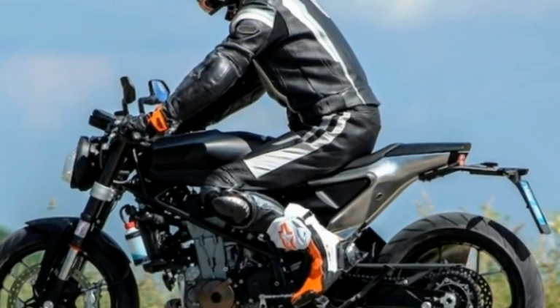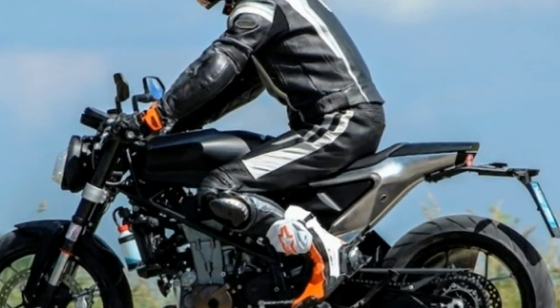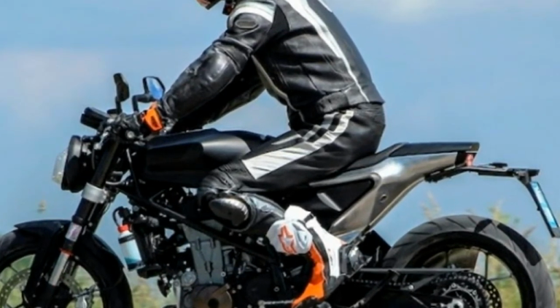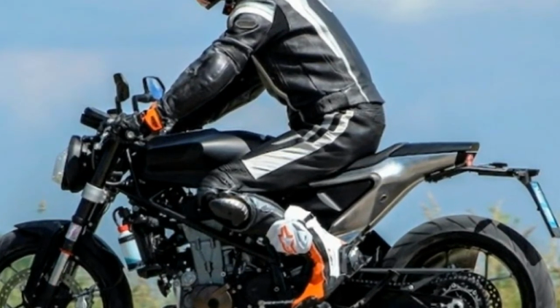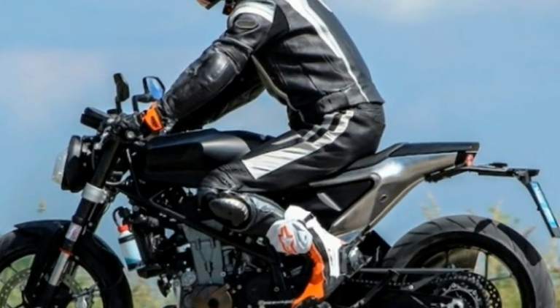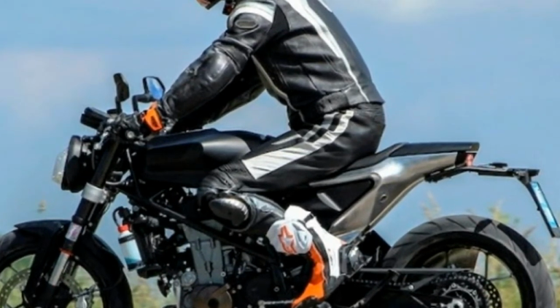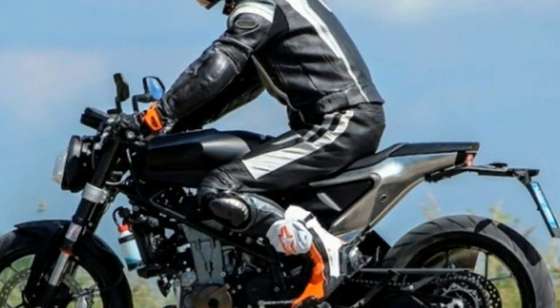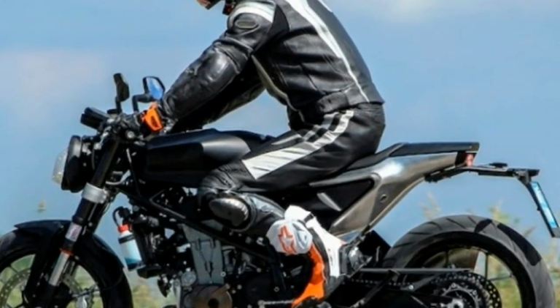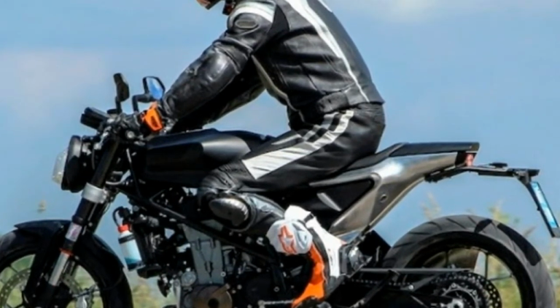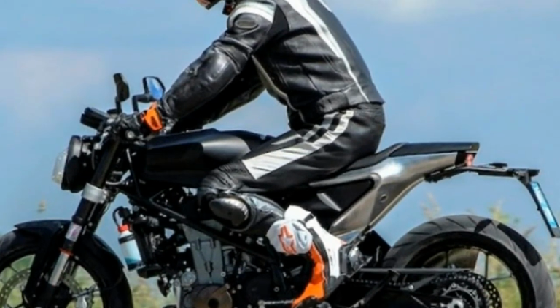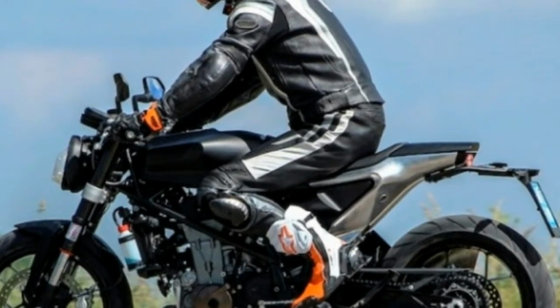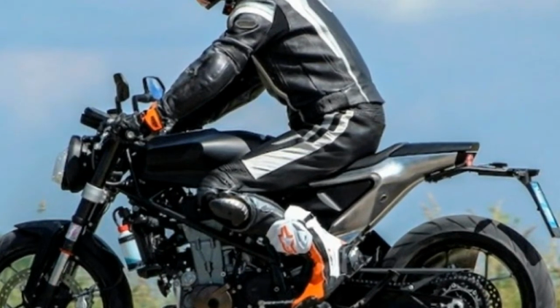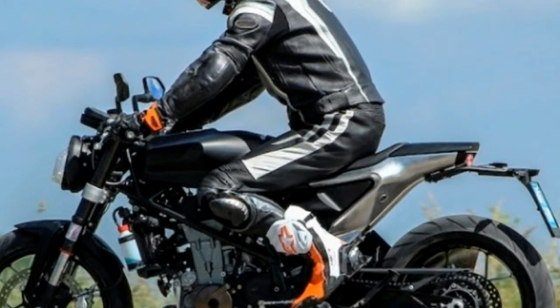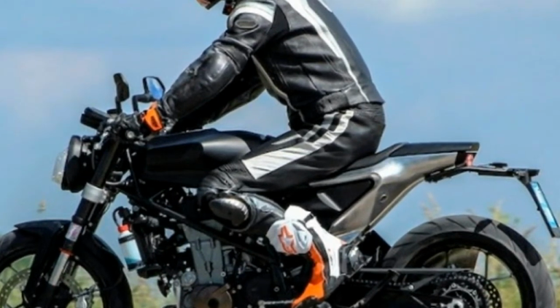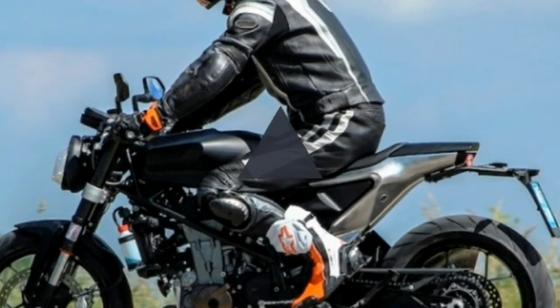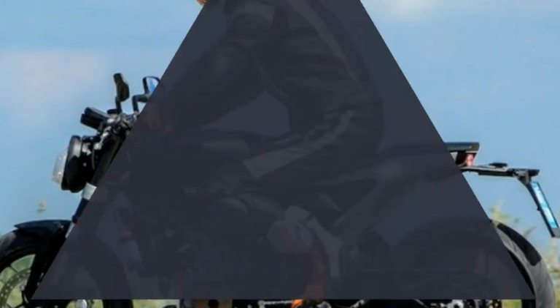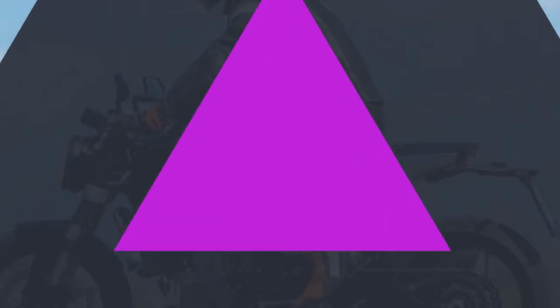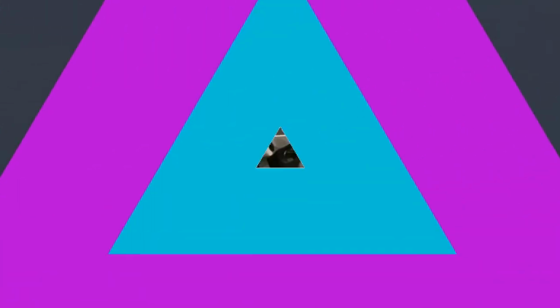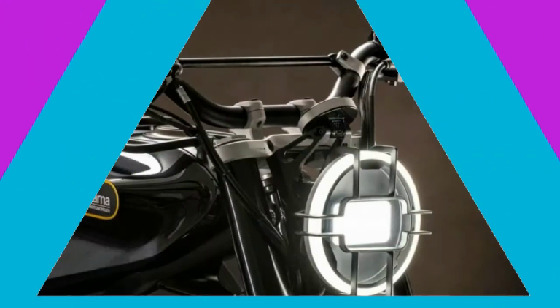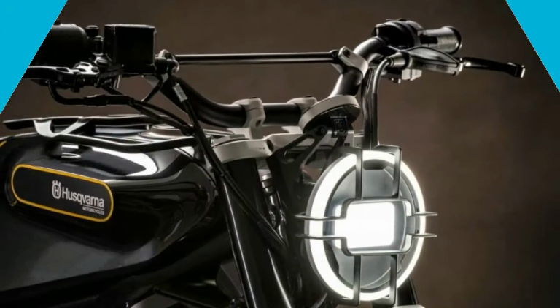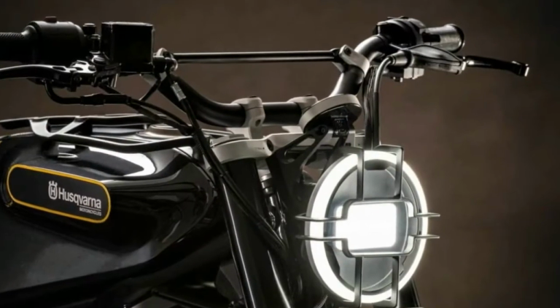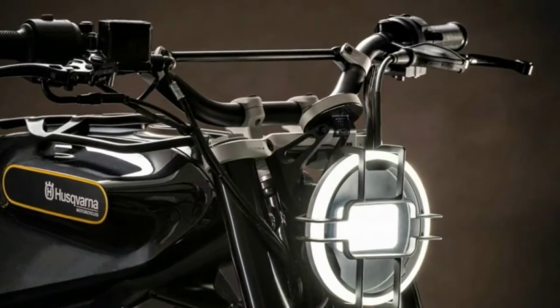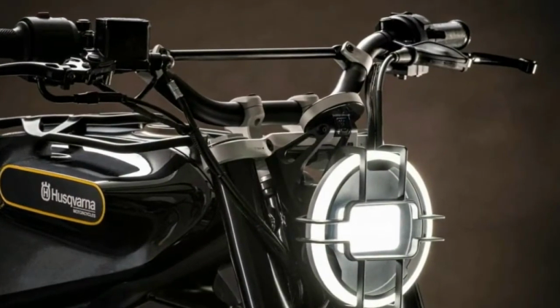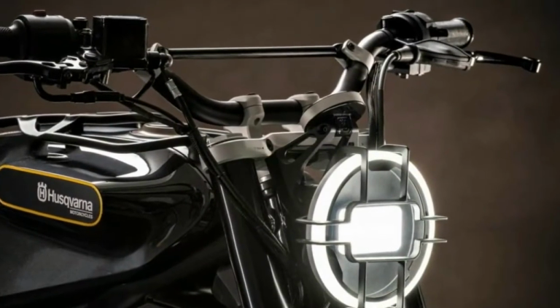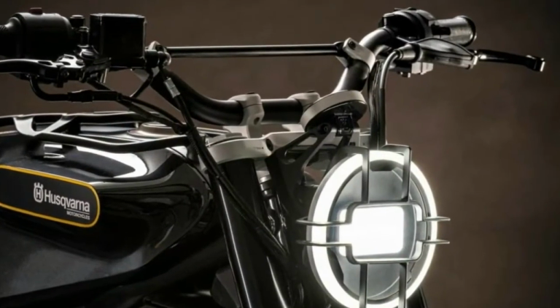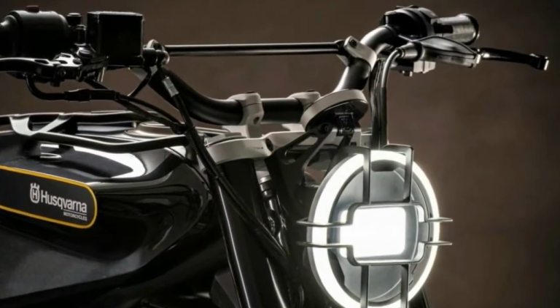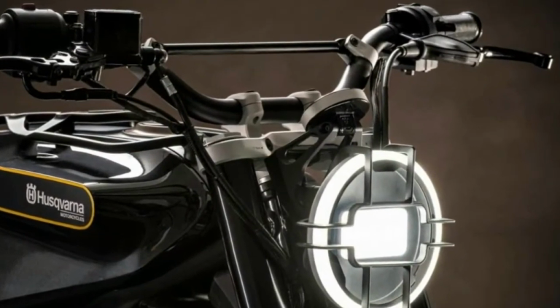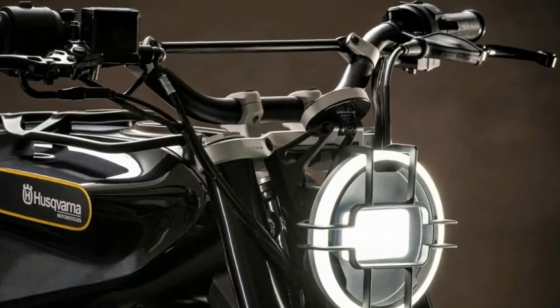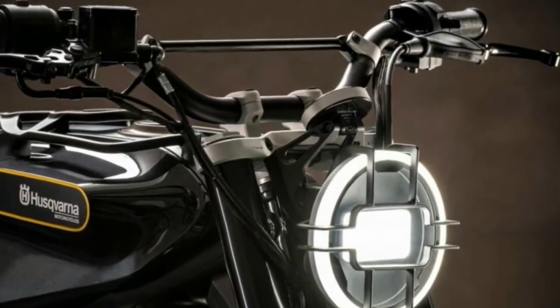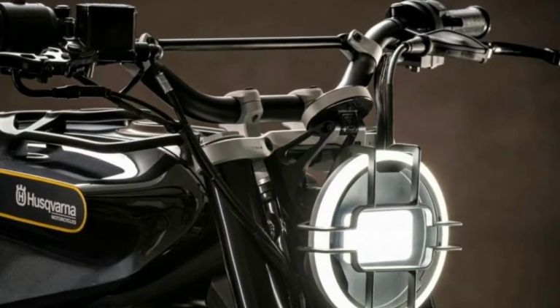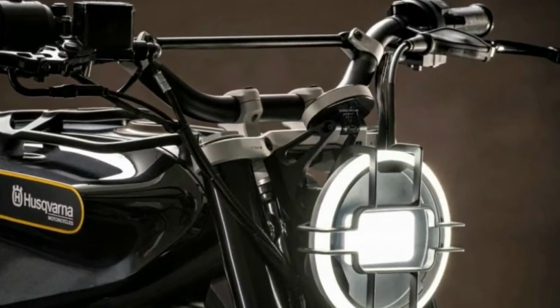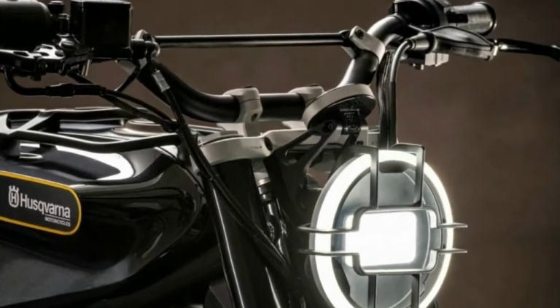Suspension is from WP, consisting of an upside-down 43mm fork and monoshock.